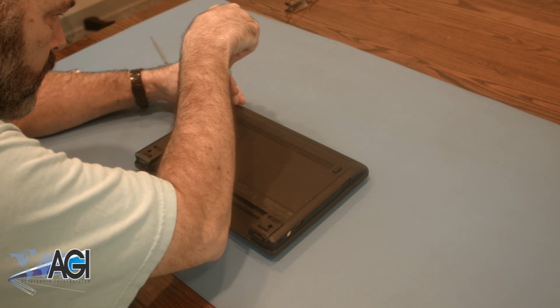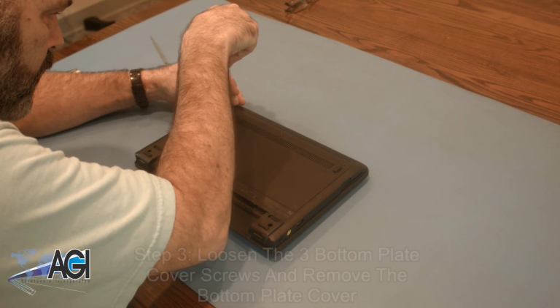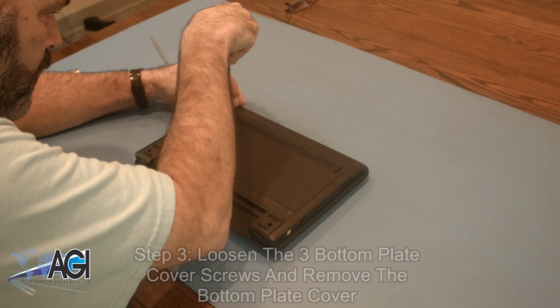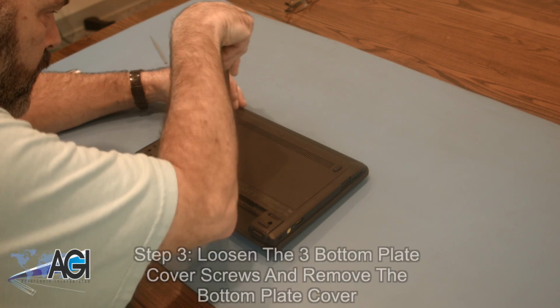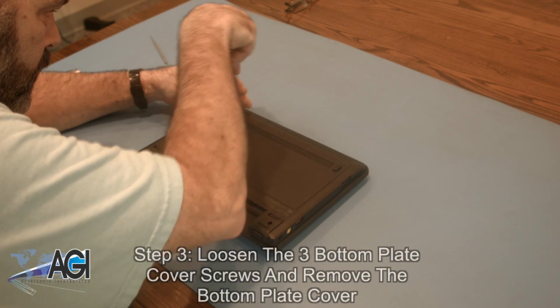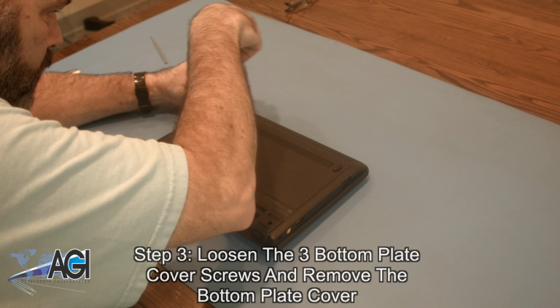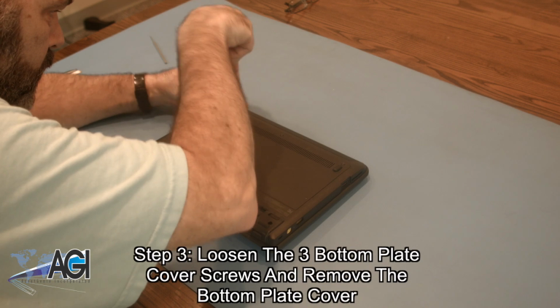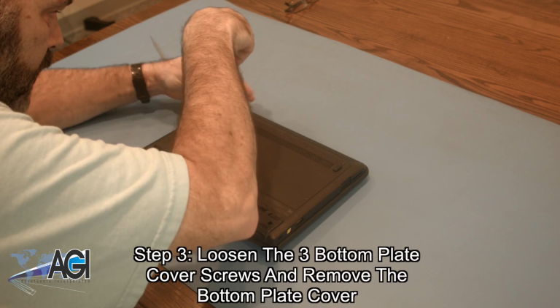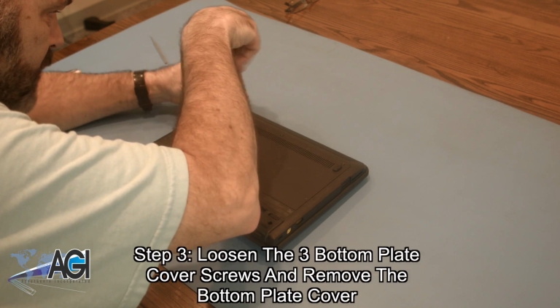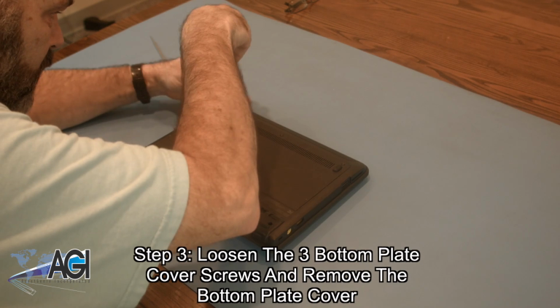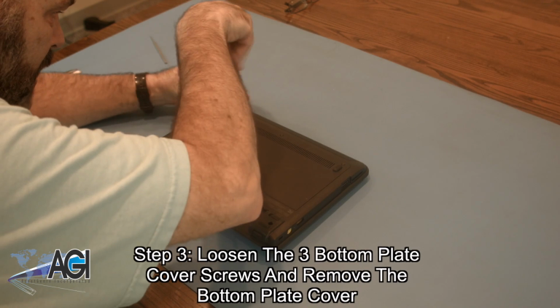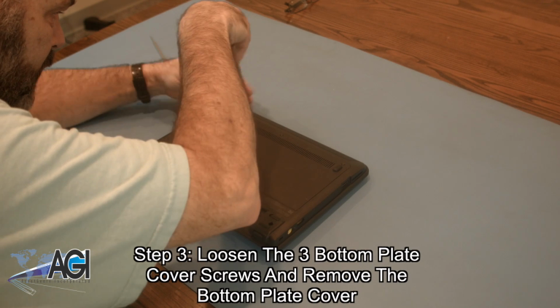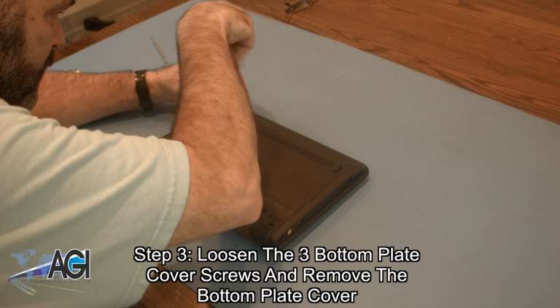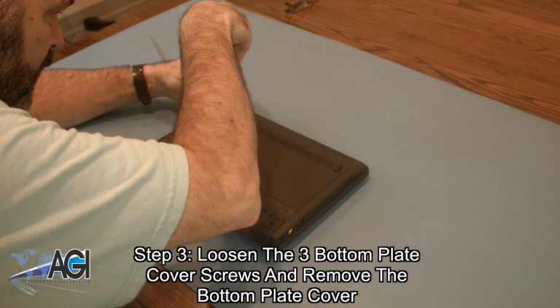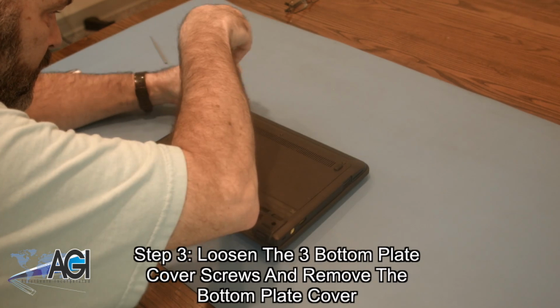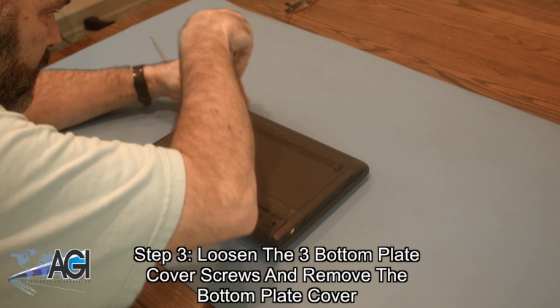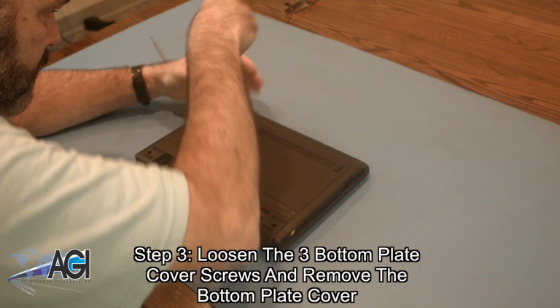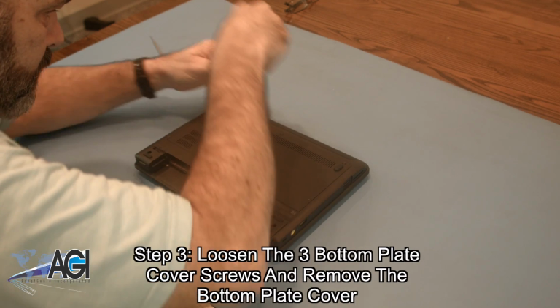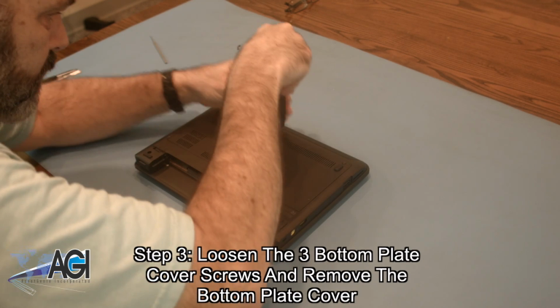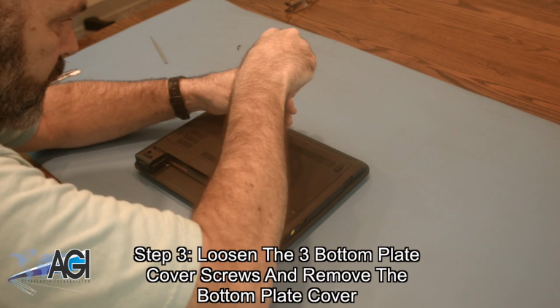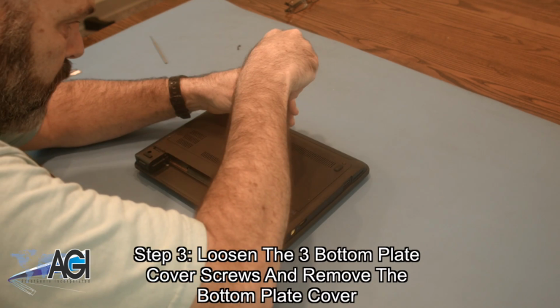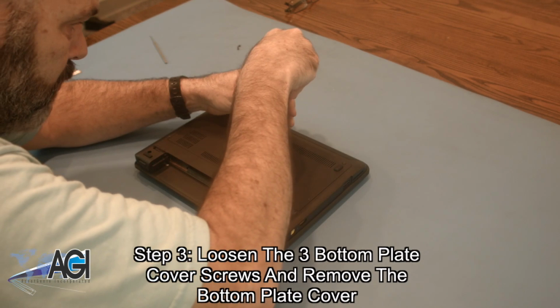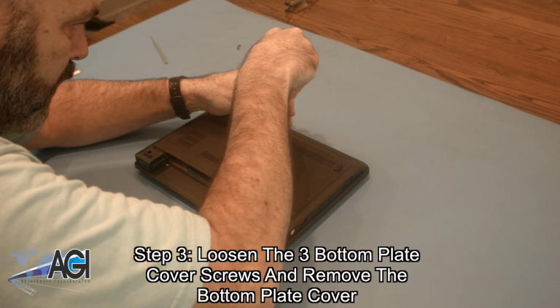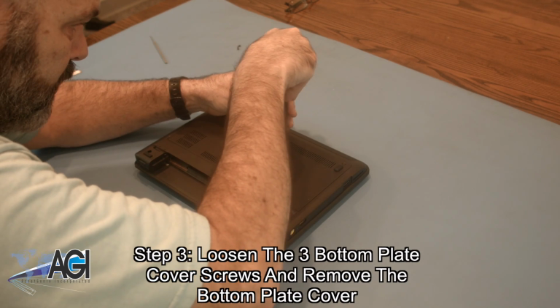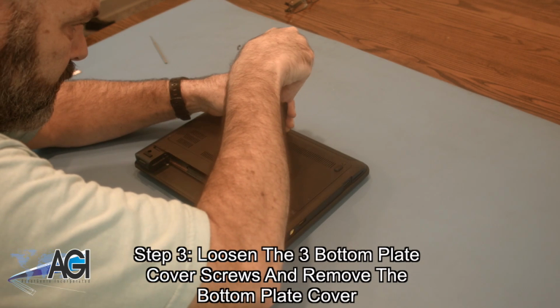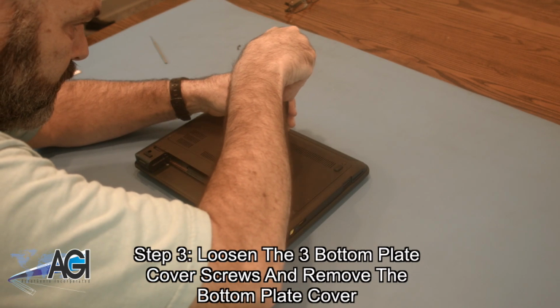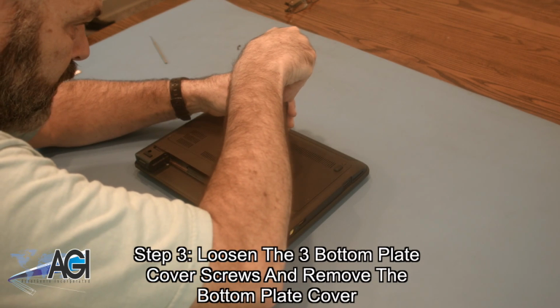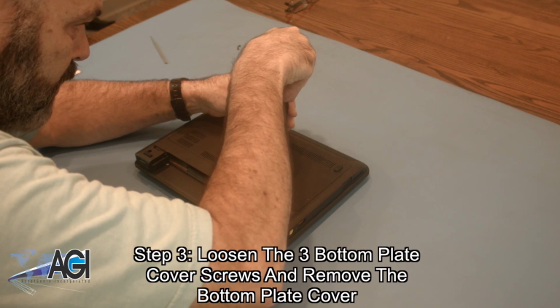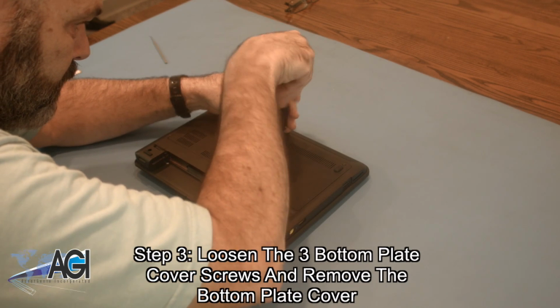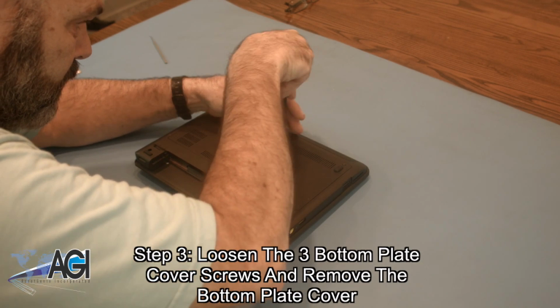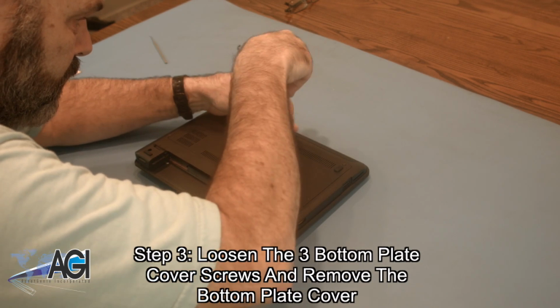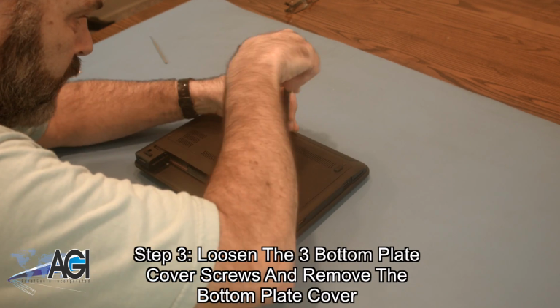Now, you will loosen the three screws holding the bottom plate cover on, and then remove the bottom plate cover.